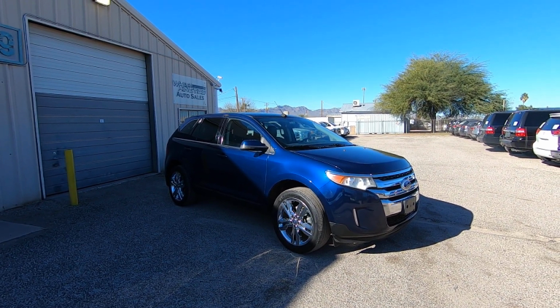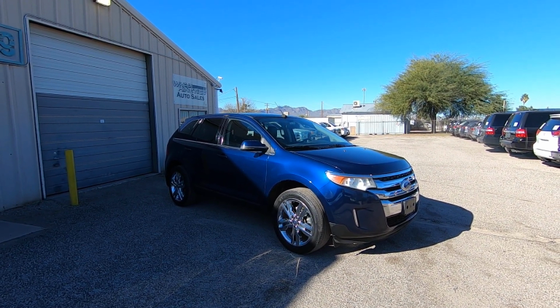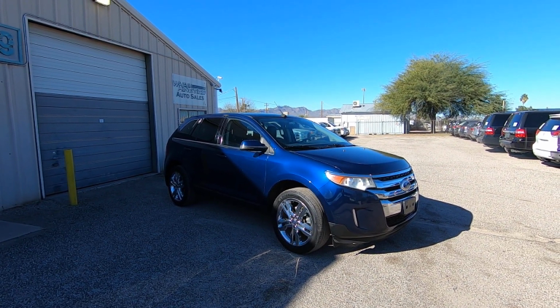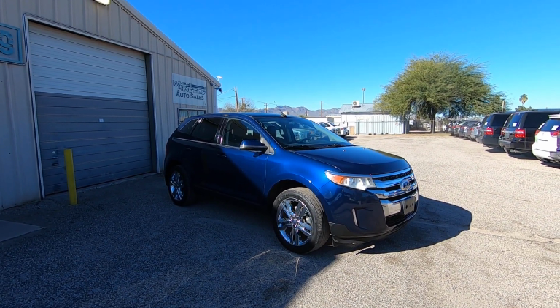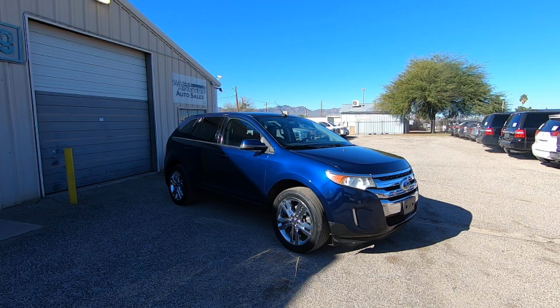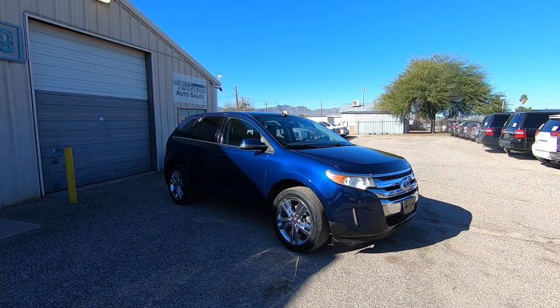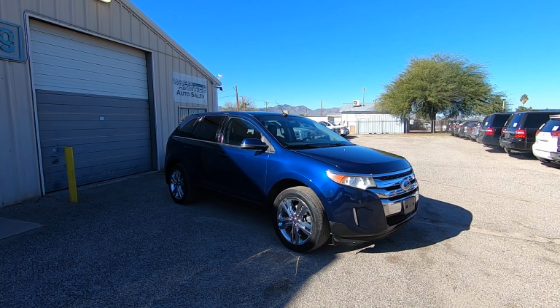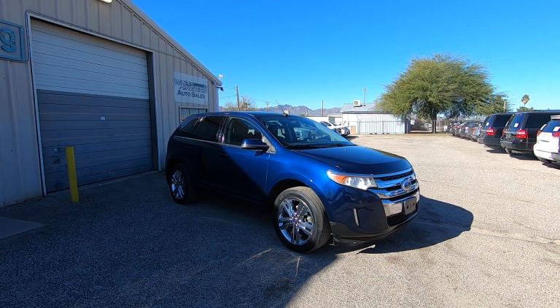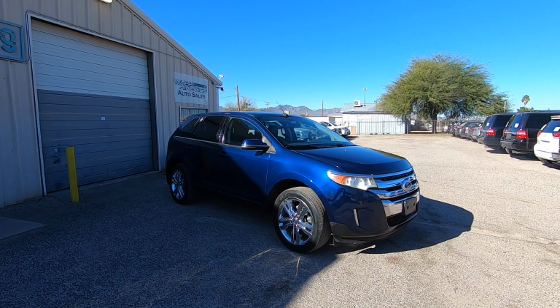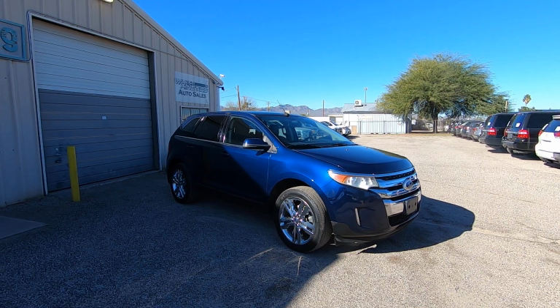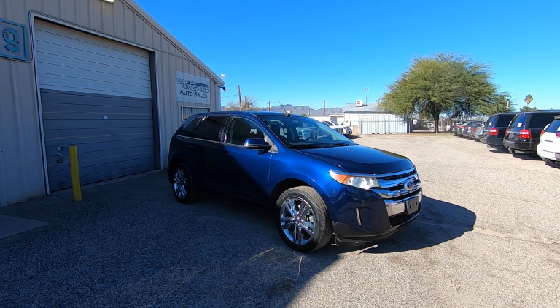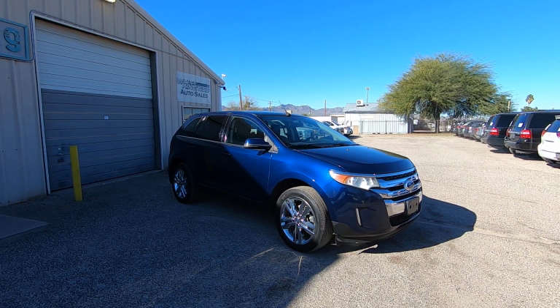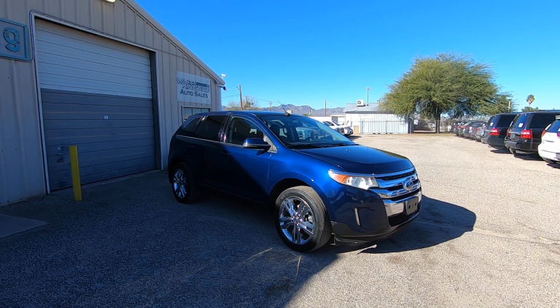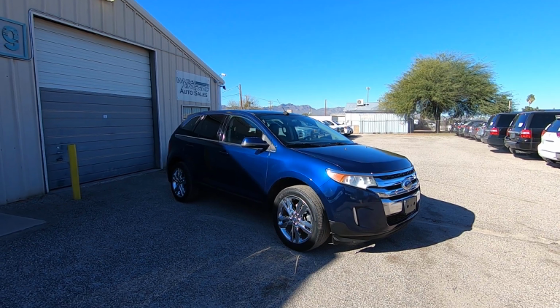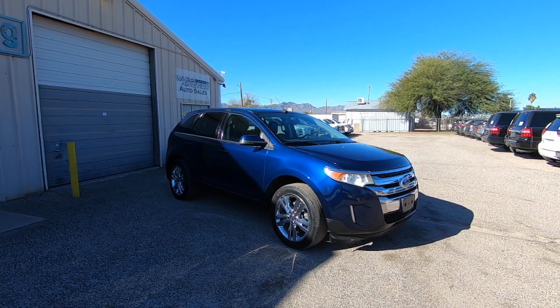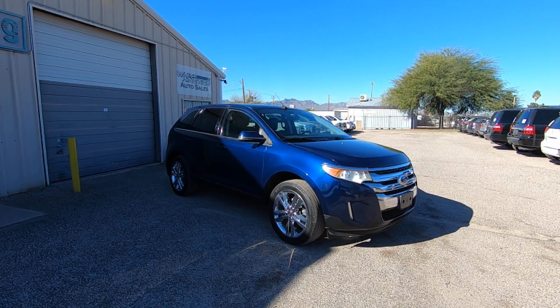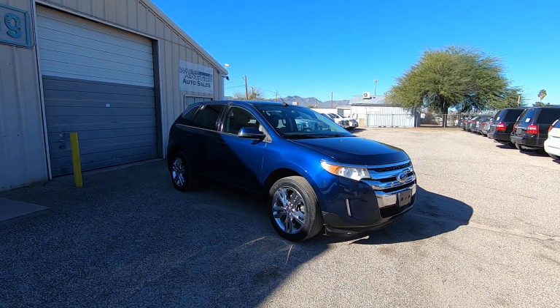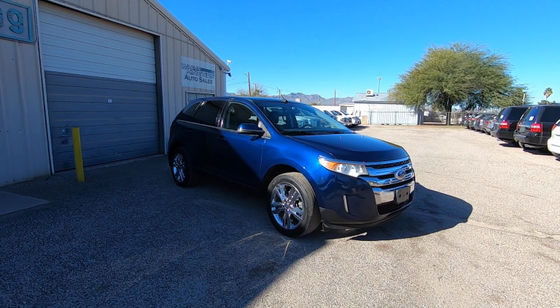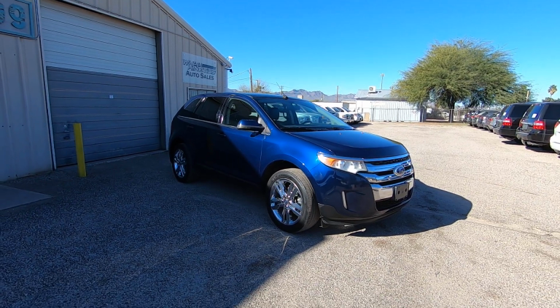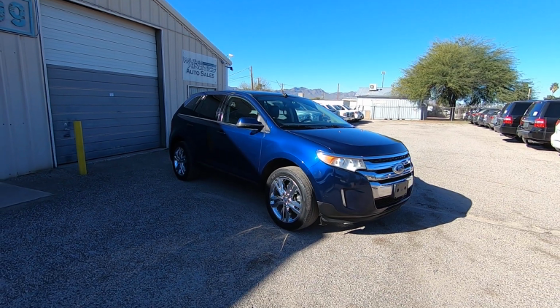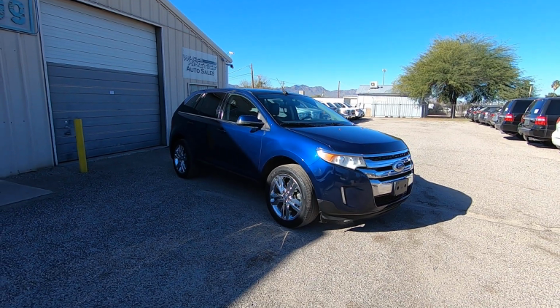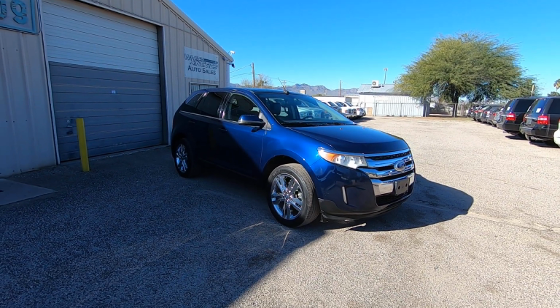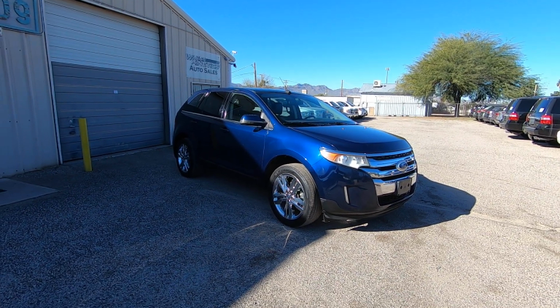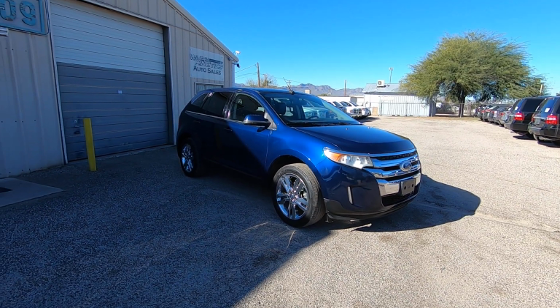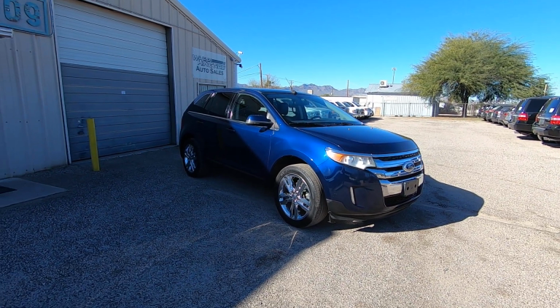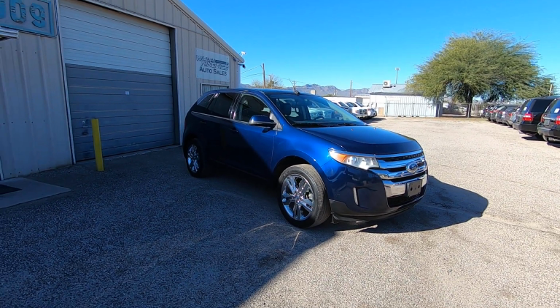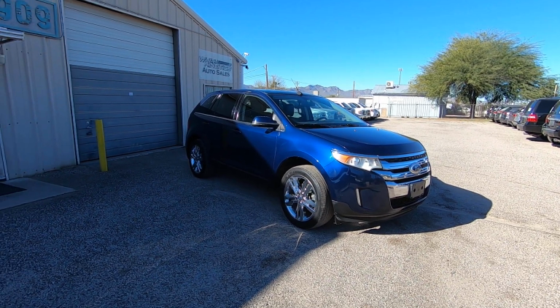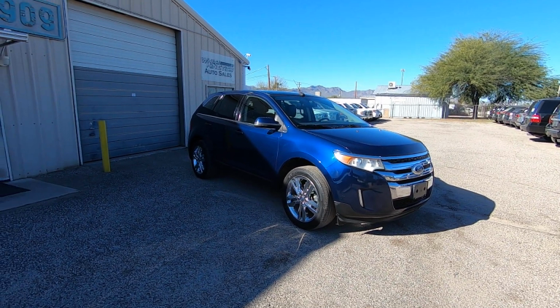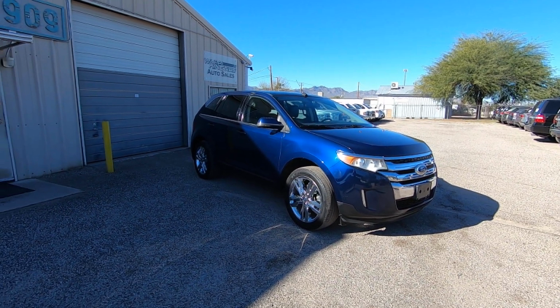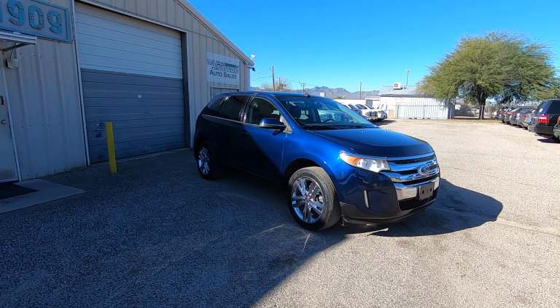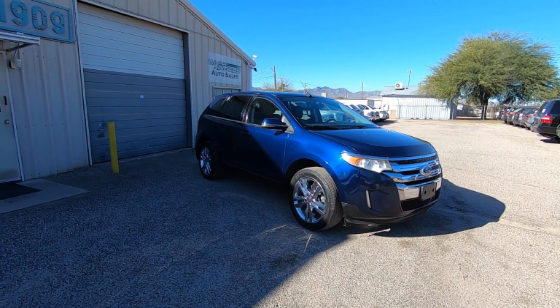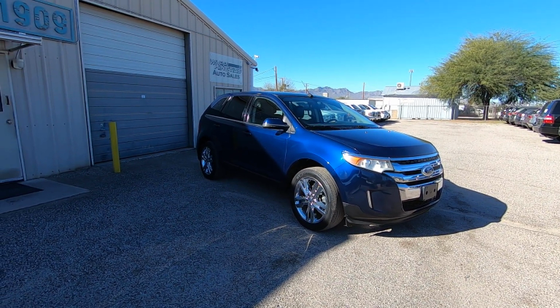It's a car. Just pretend like it's got a hard top roof. Then we sent it to detail.